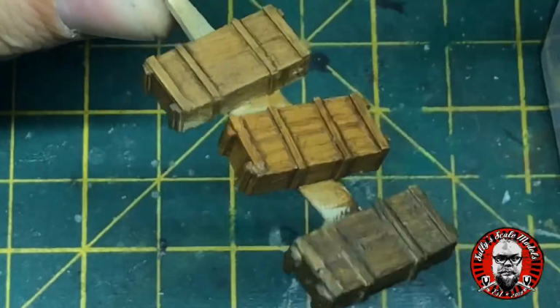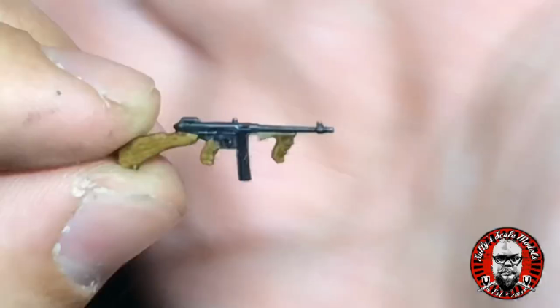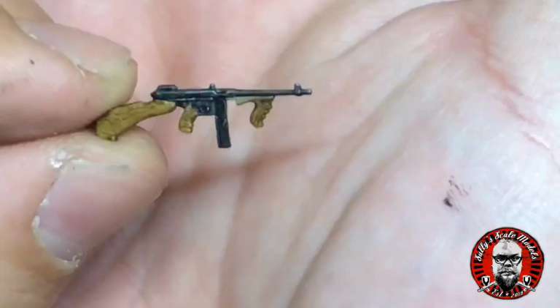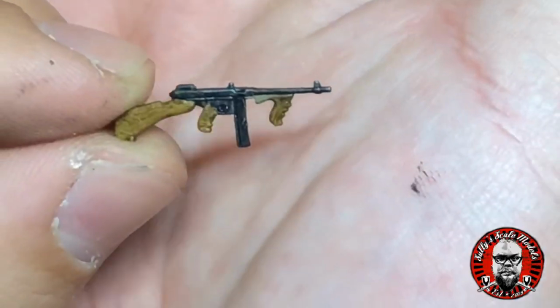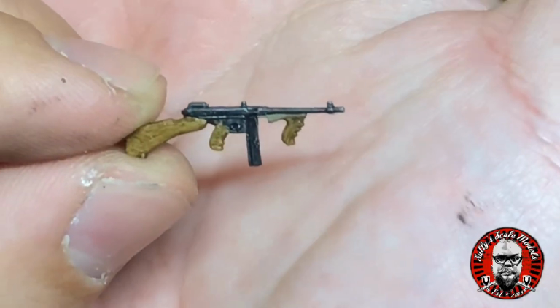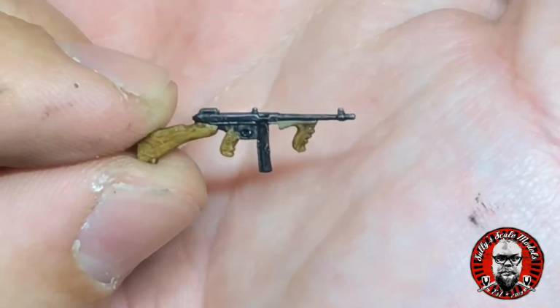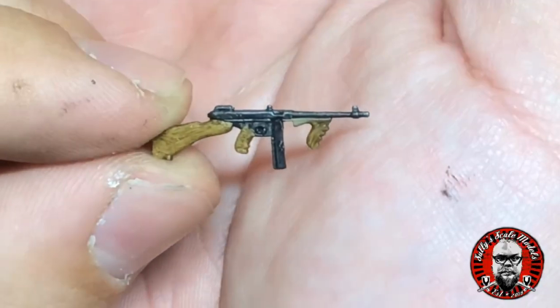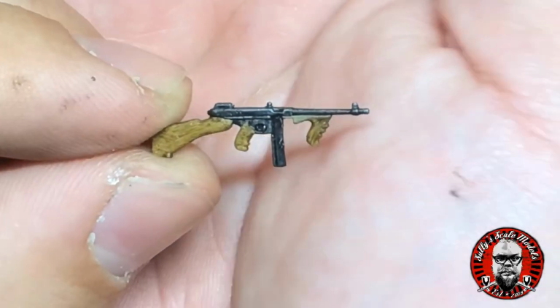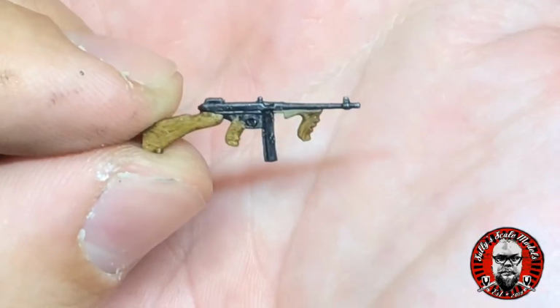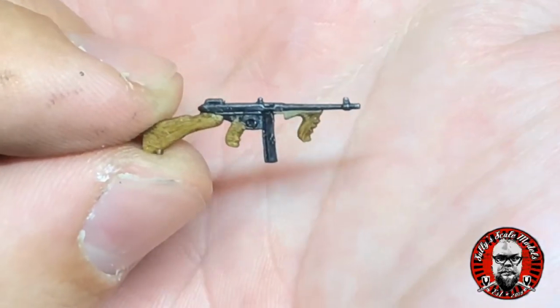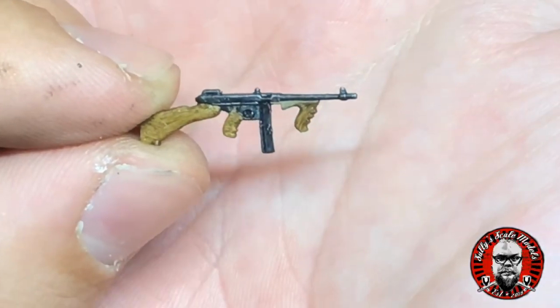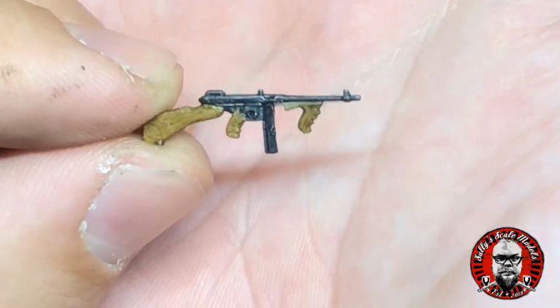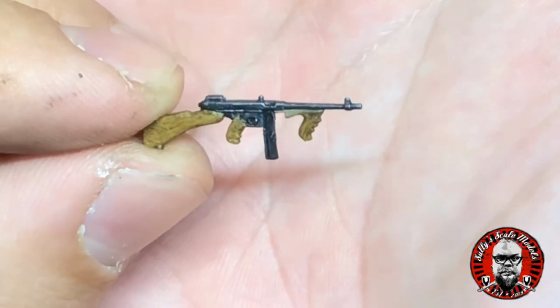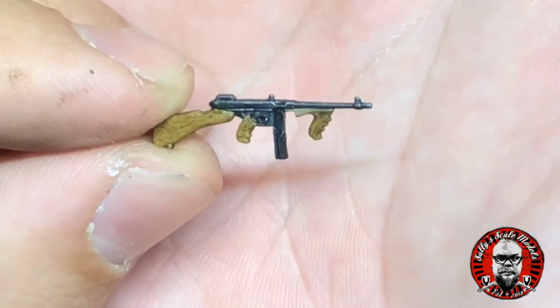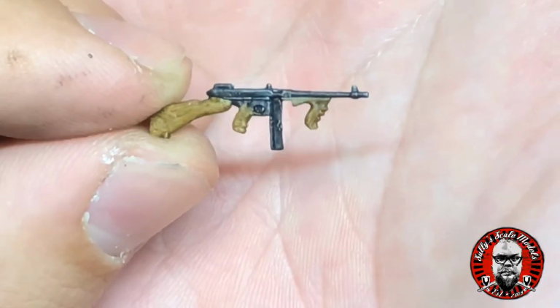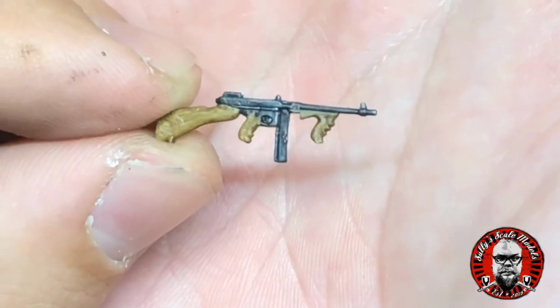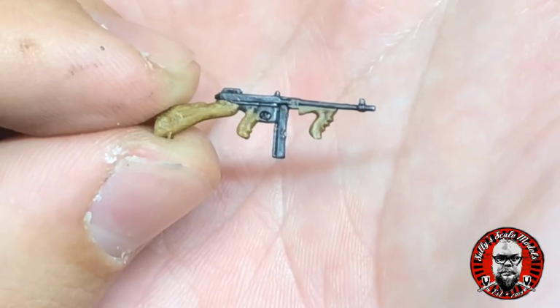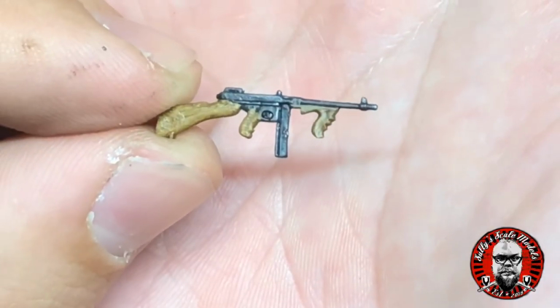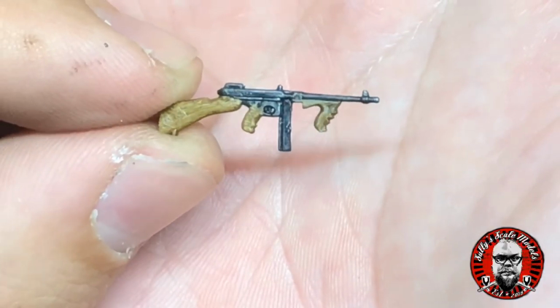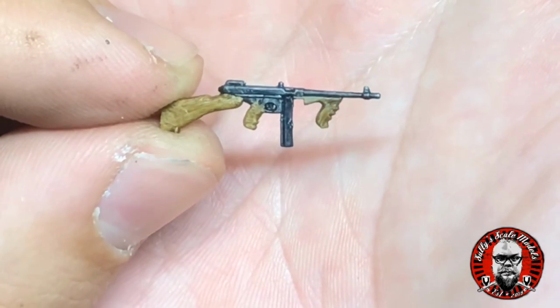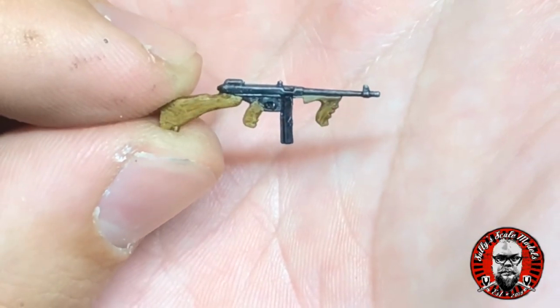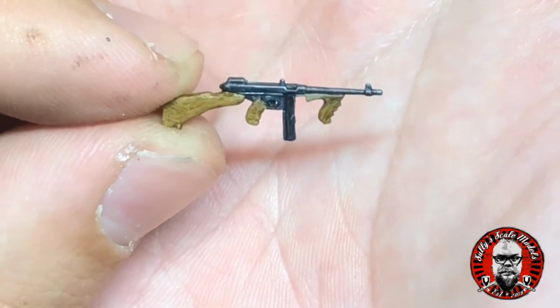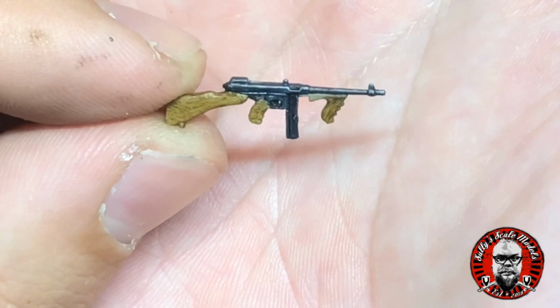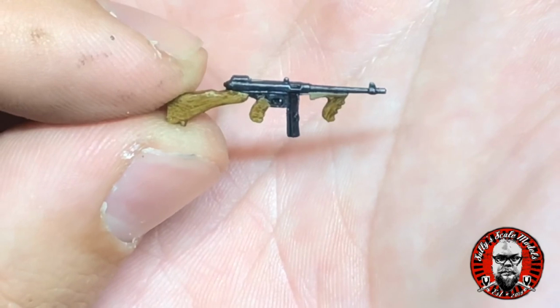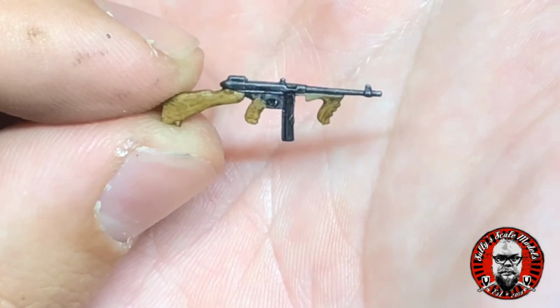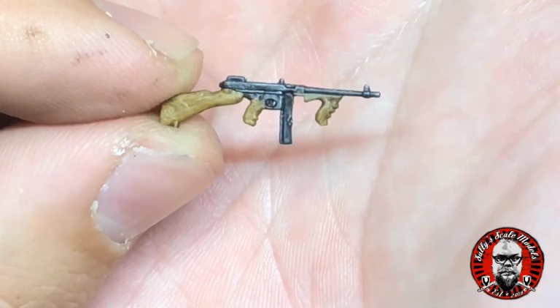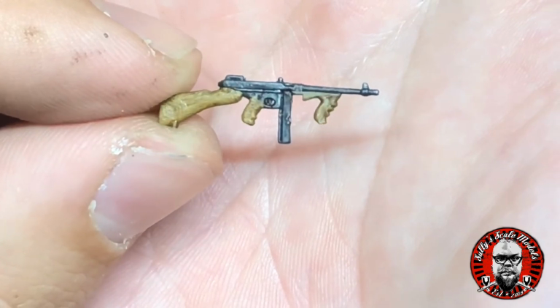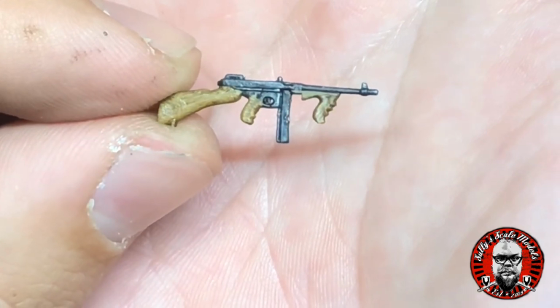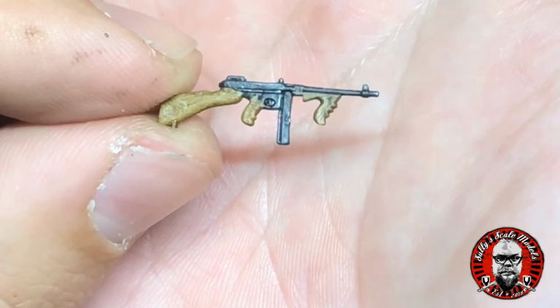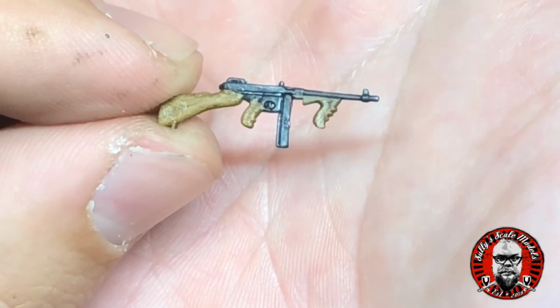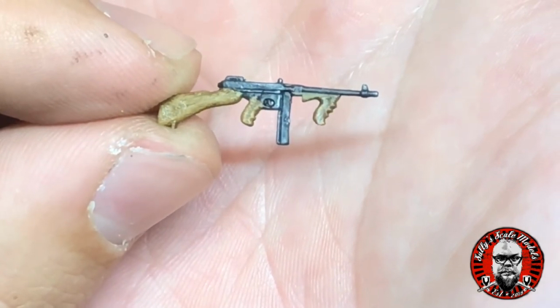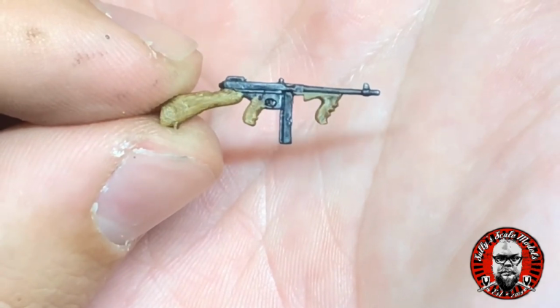I also did the same on the weapons as well - any bit of wood on there was done with exactly the same process.